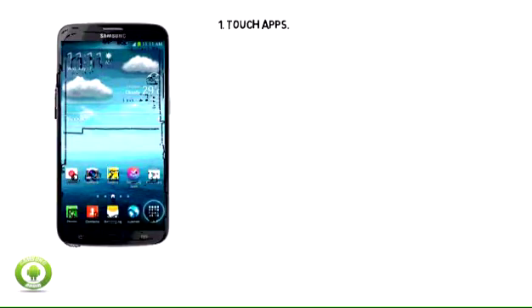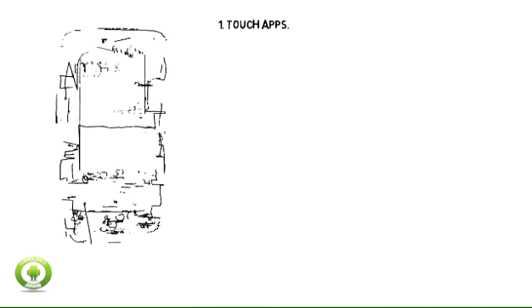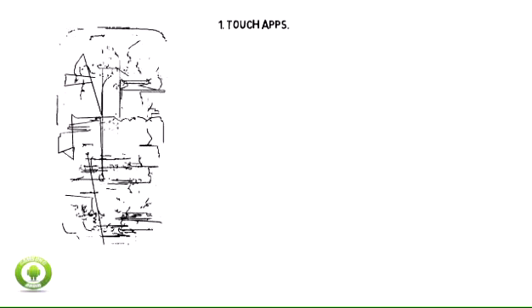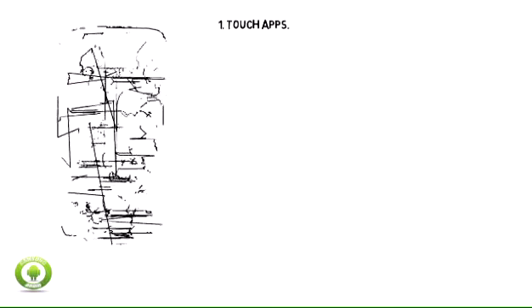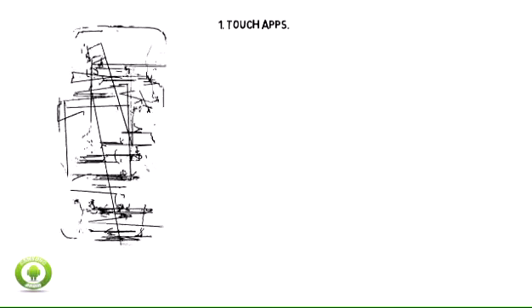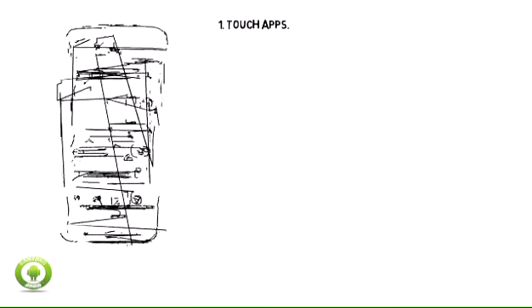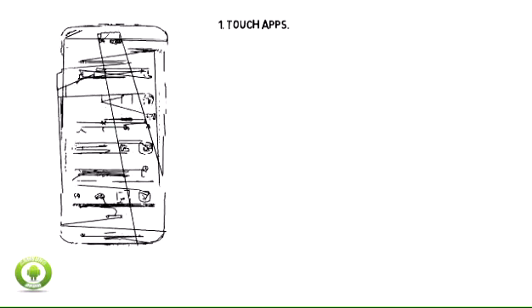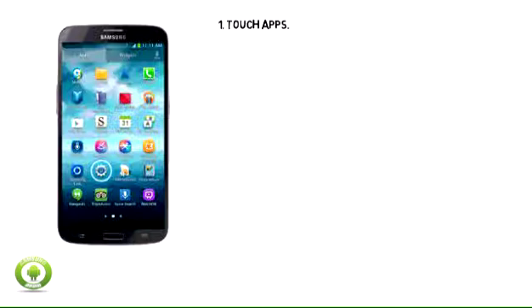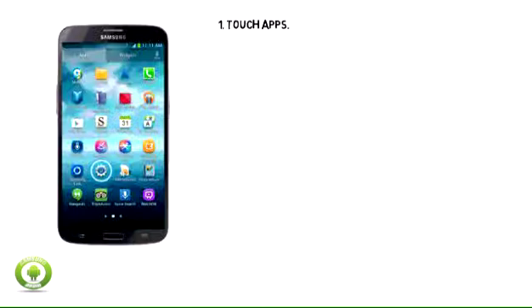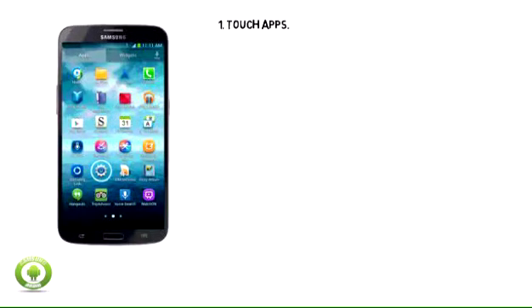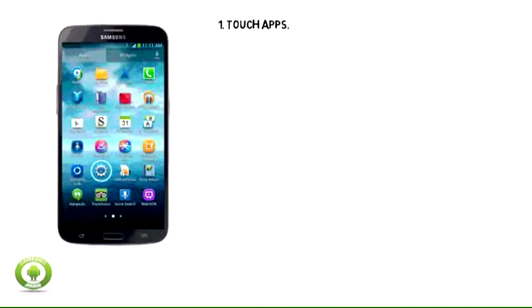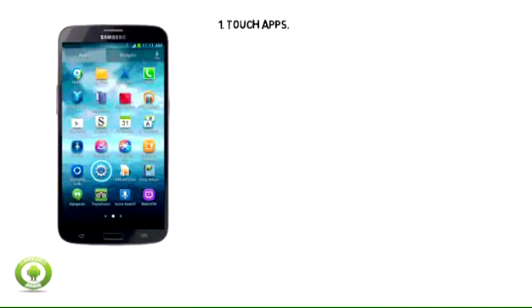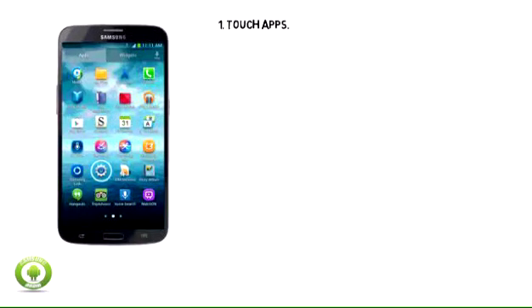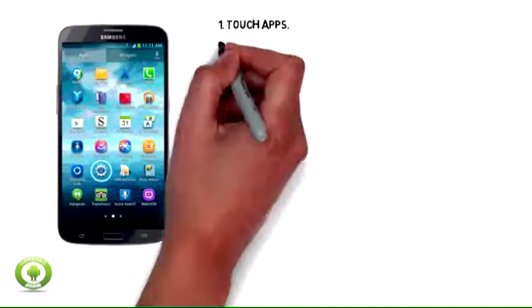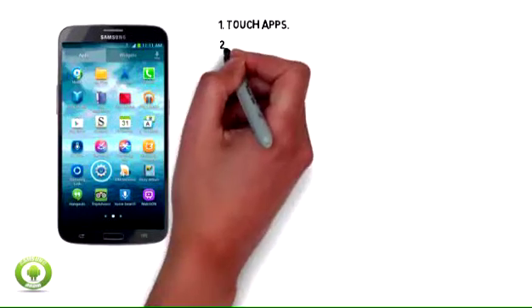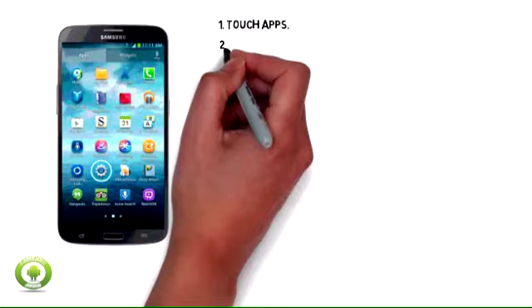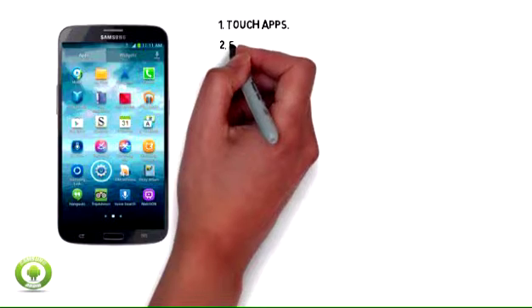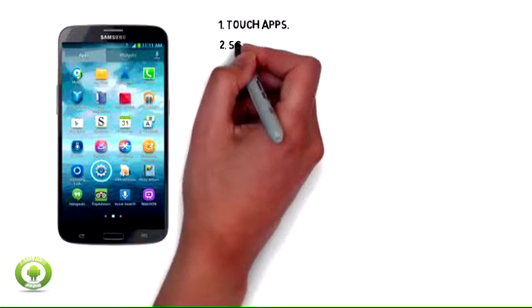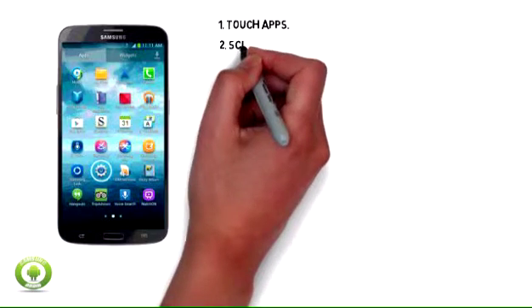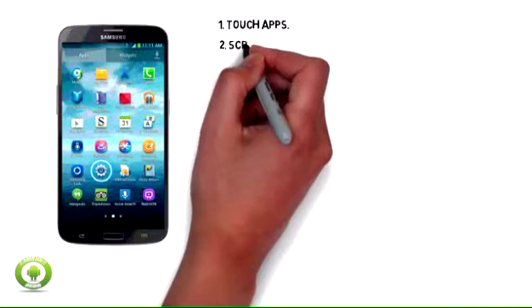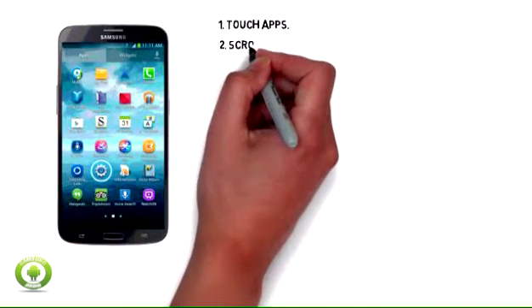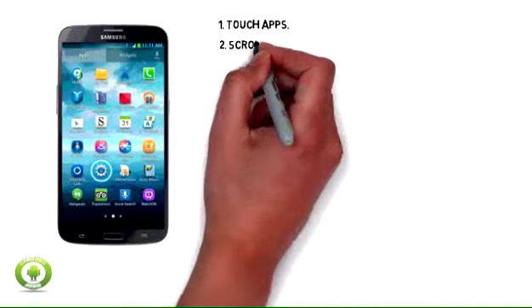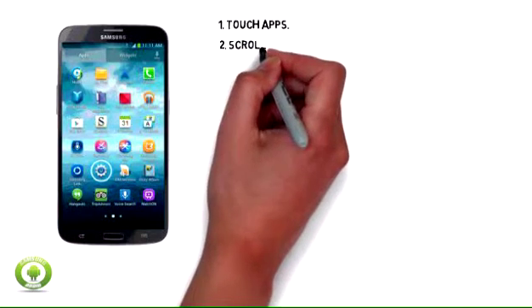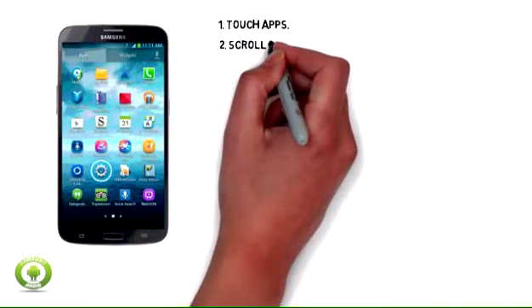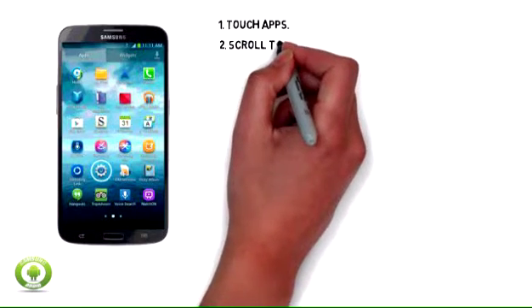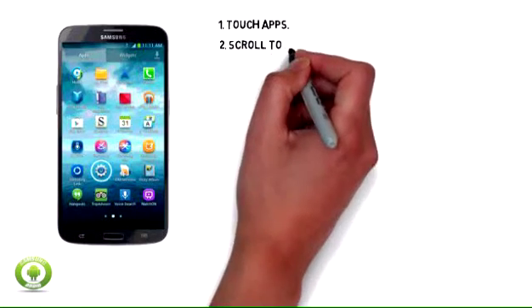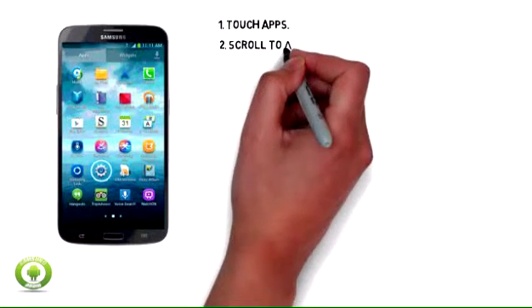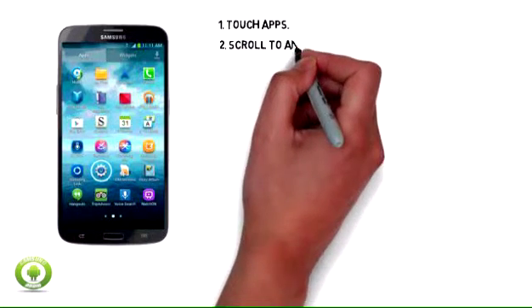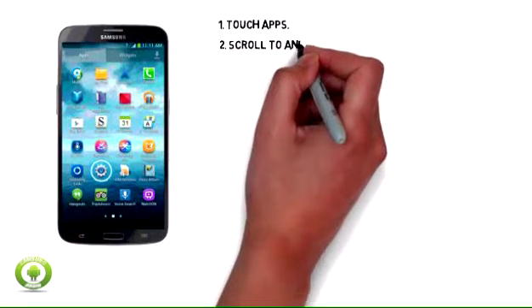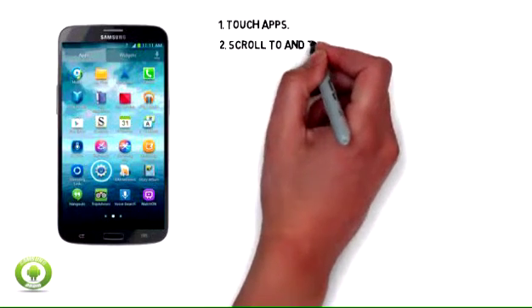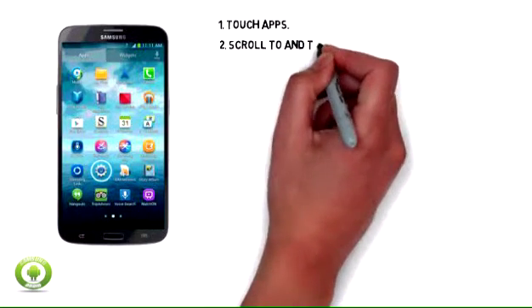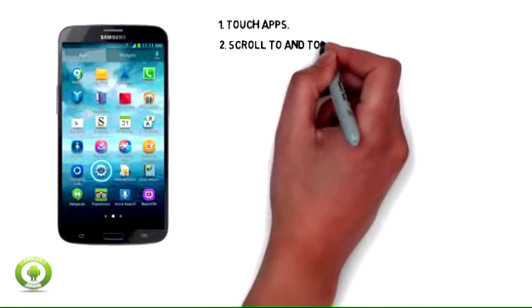Step 1: Touch Apps. Step 2: Scroll to and touch Settings.